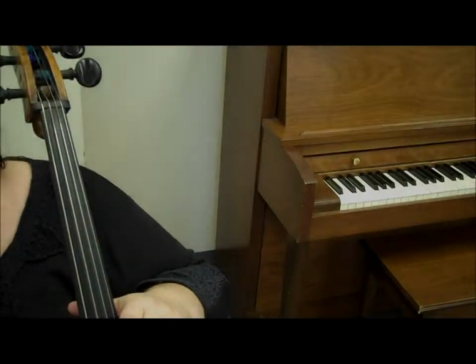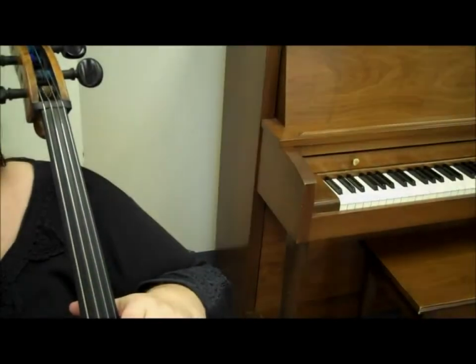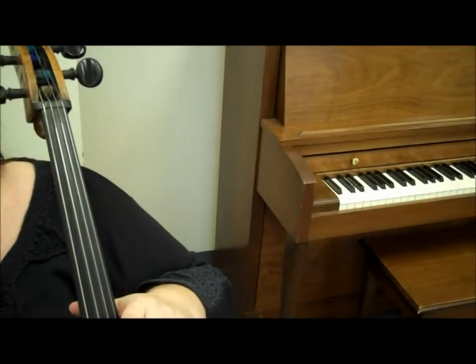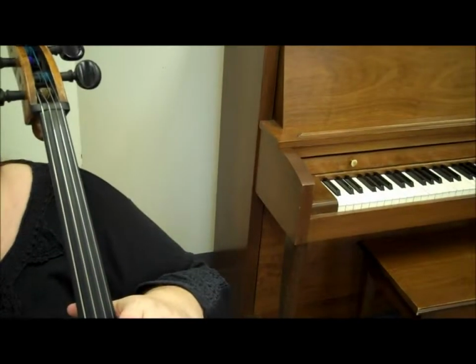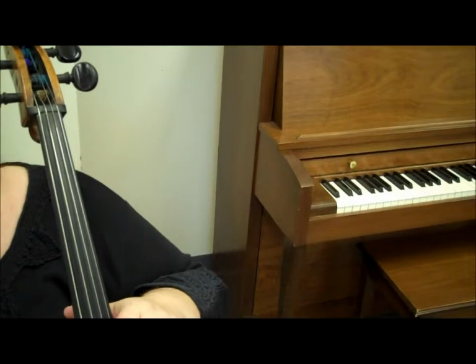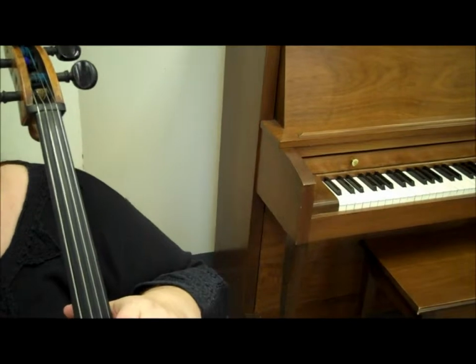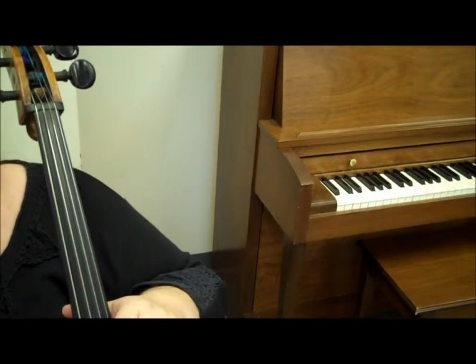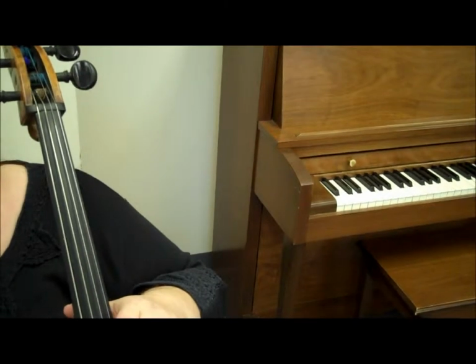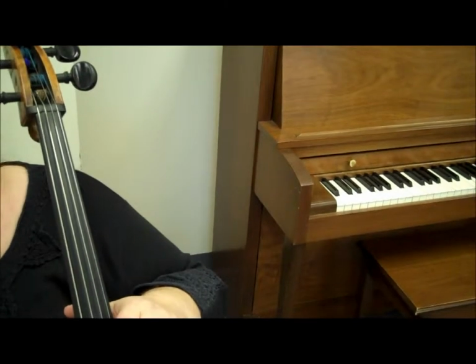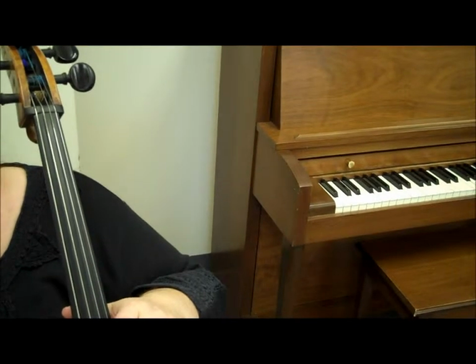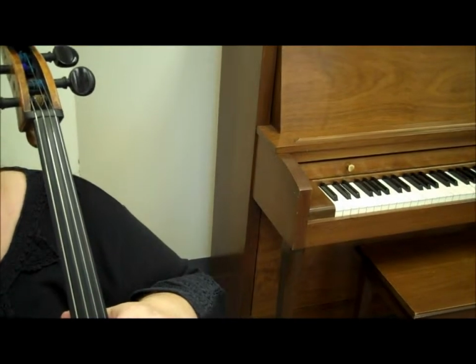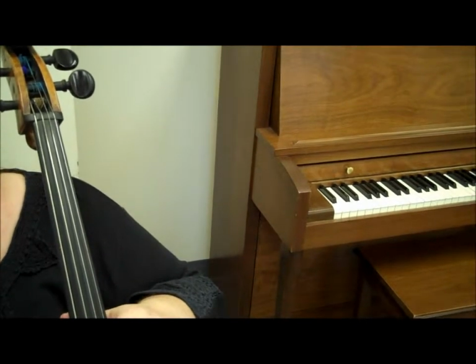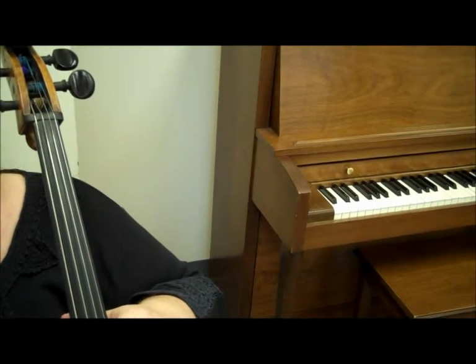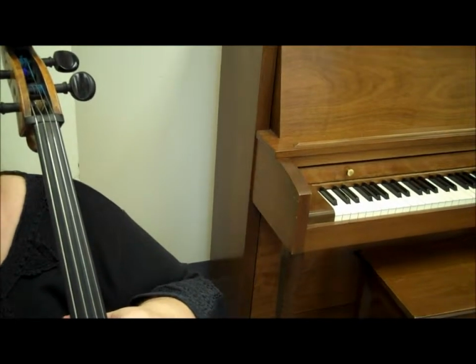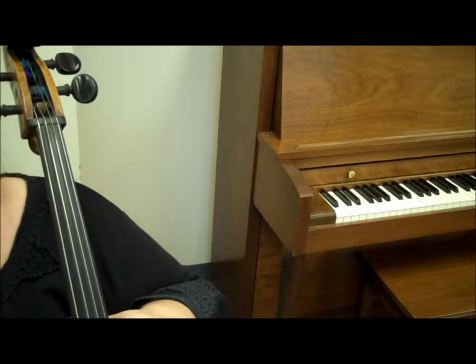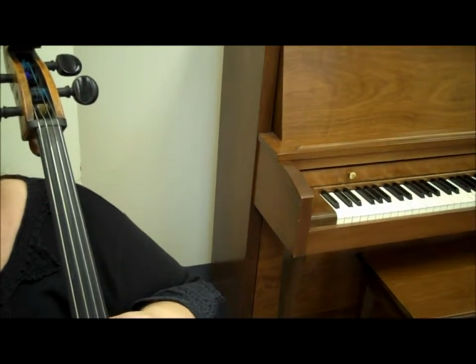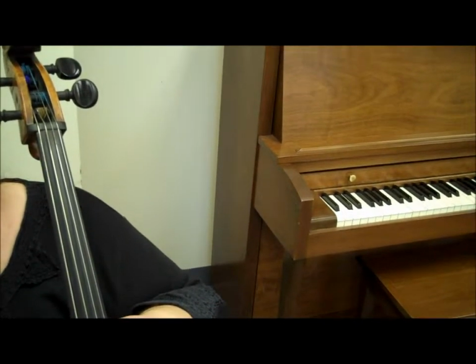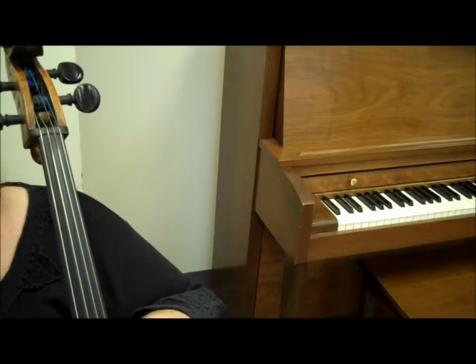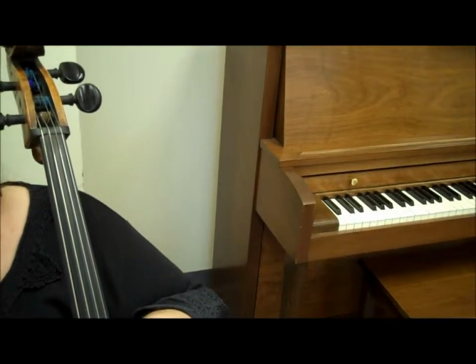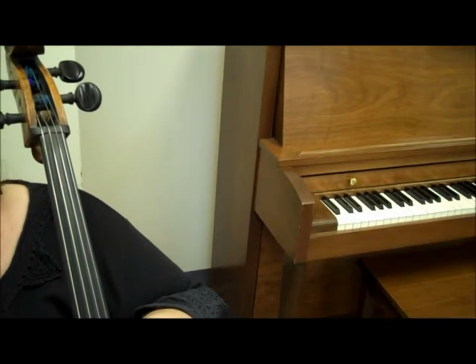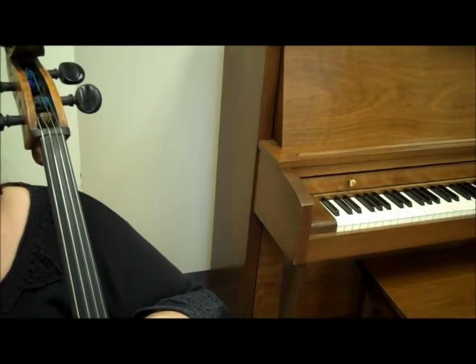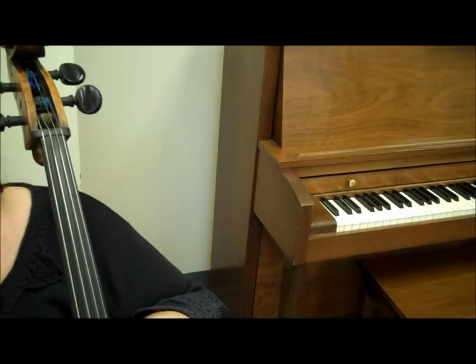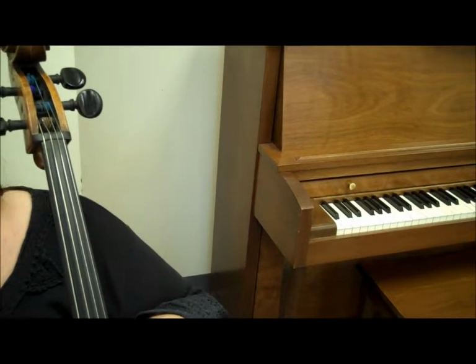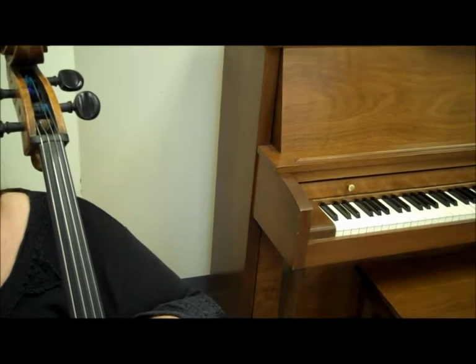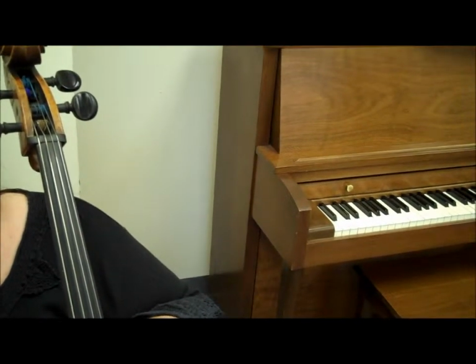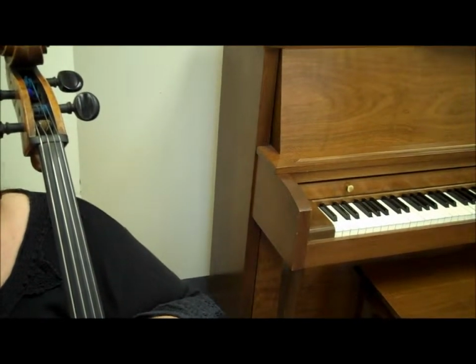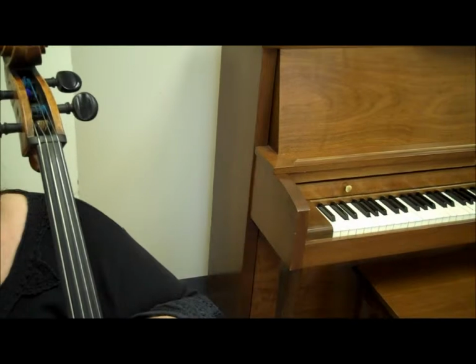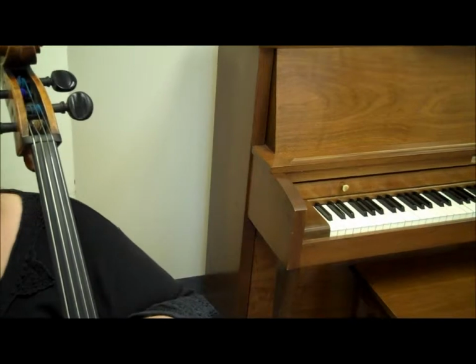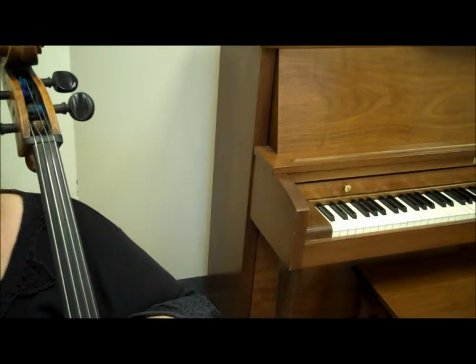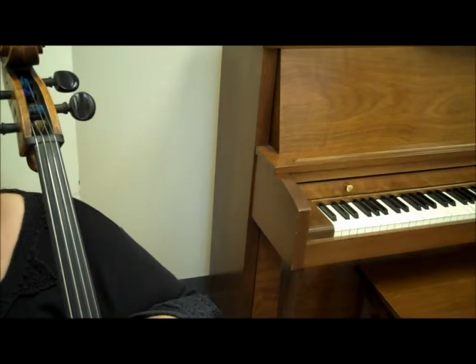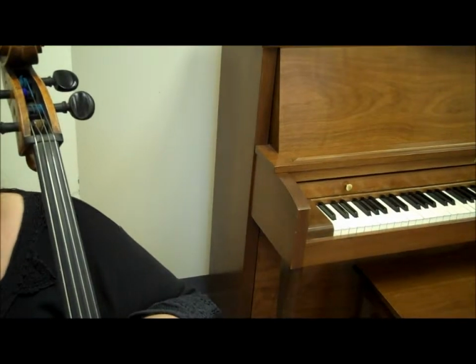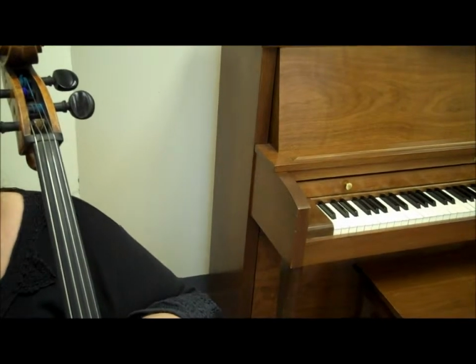Welcome to Developing Virtuosity, Book 2, Video Lesson Number 9. In this lesson, we will learn to find 3rd and 4th Positions.